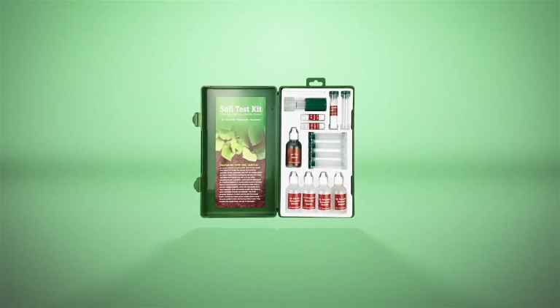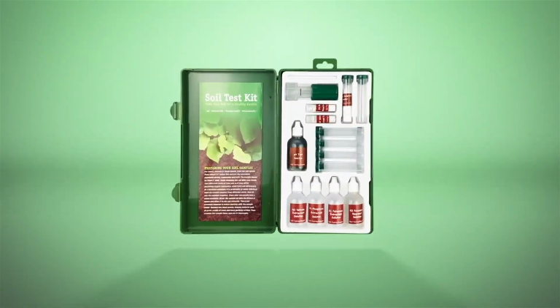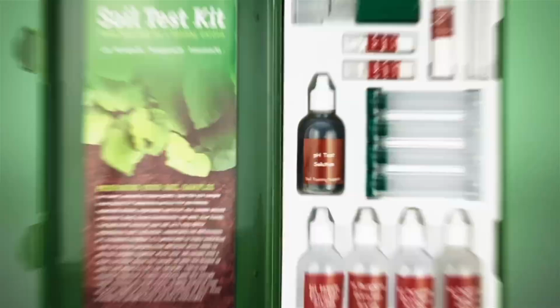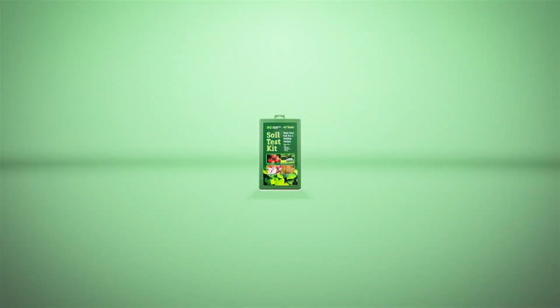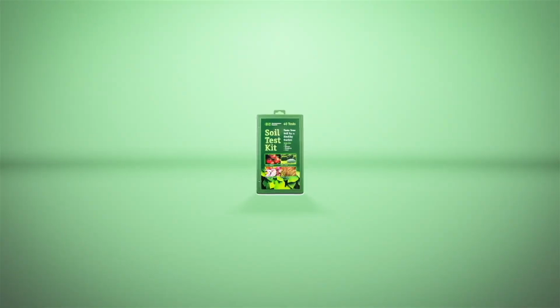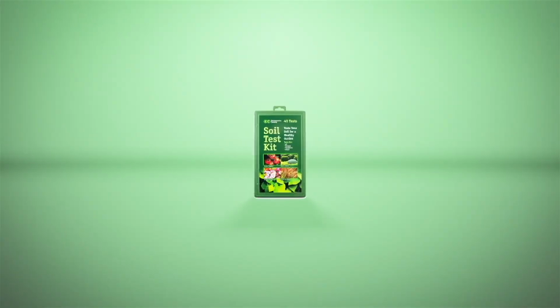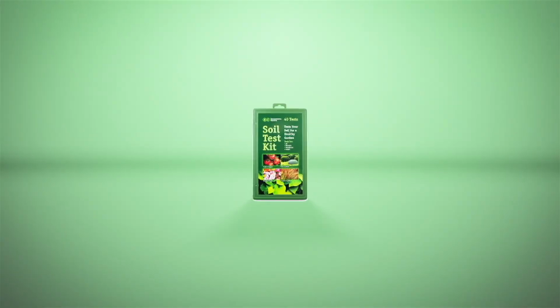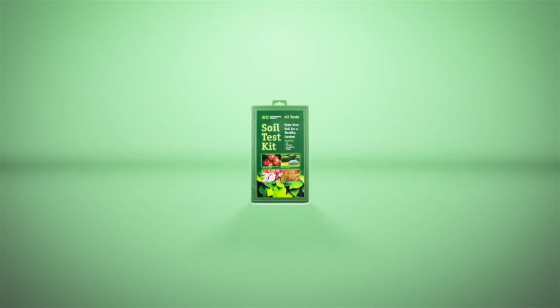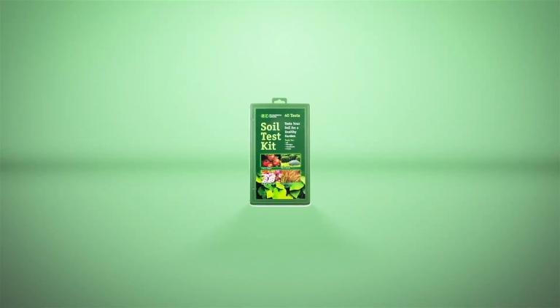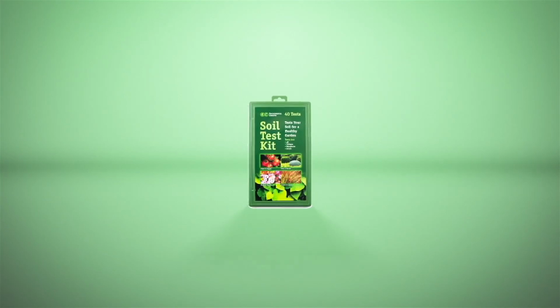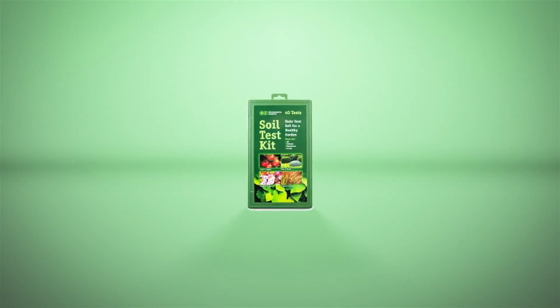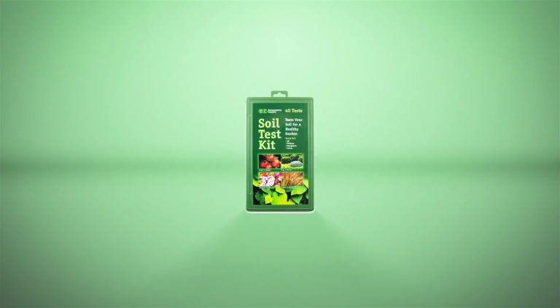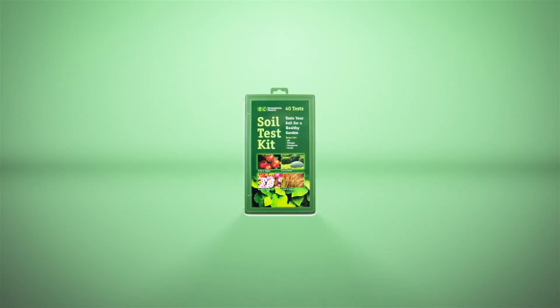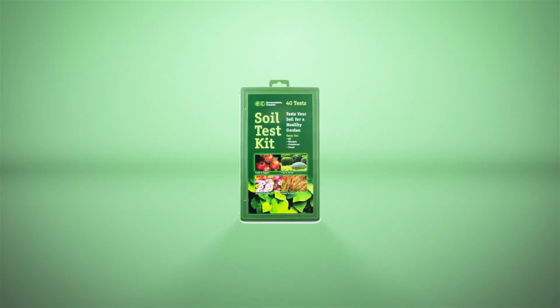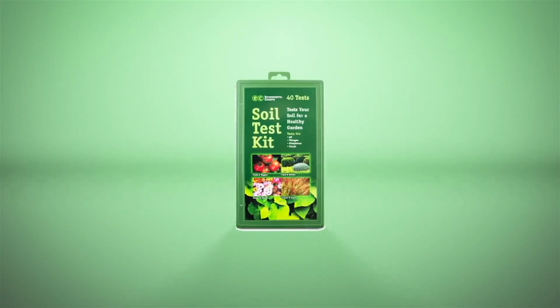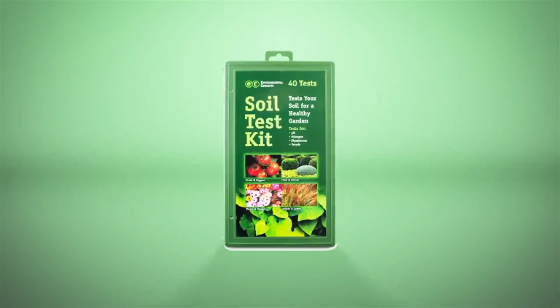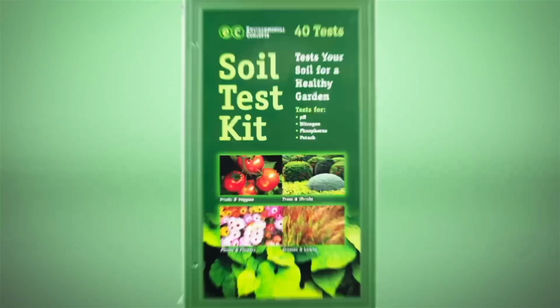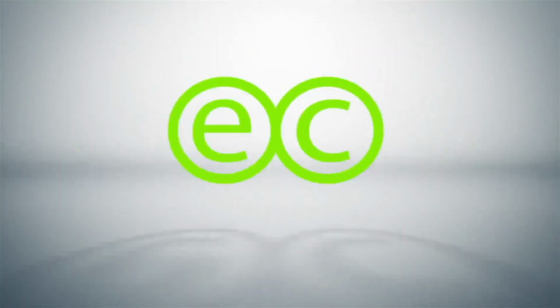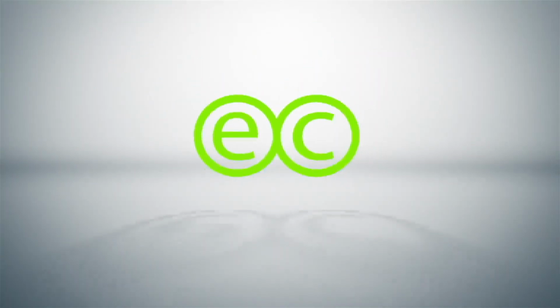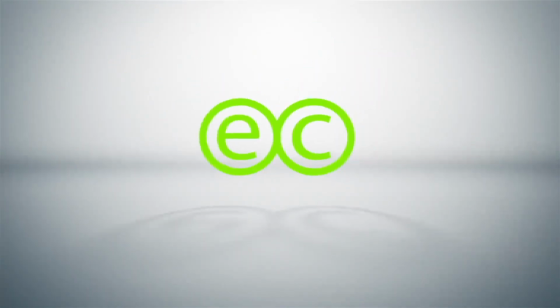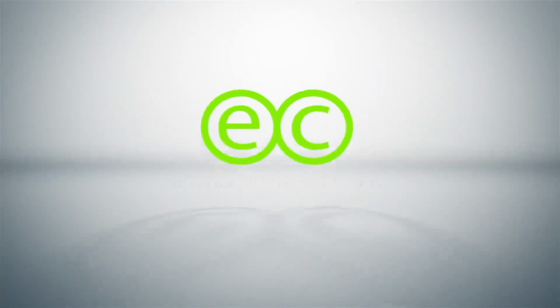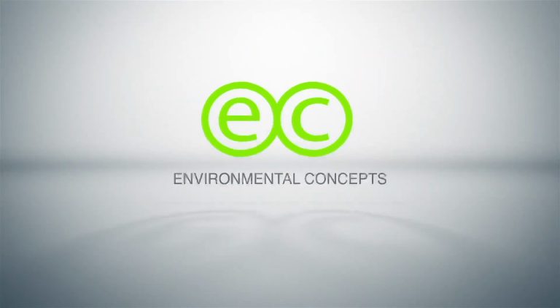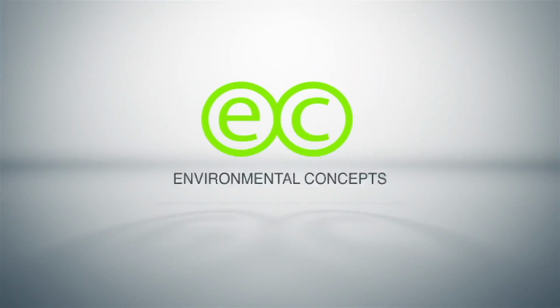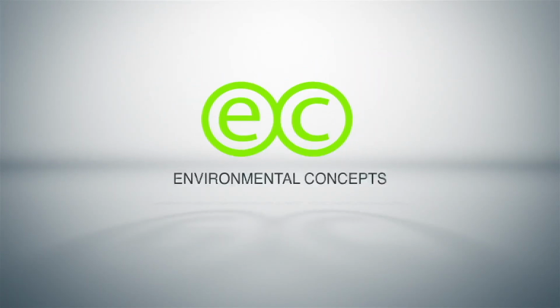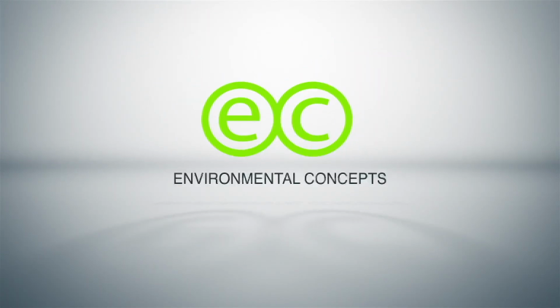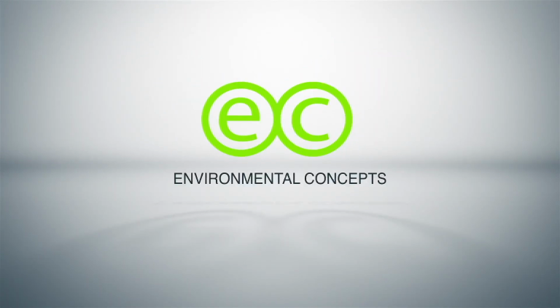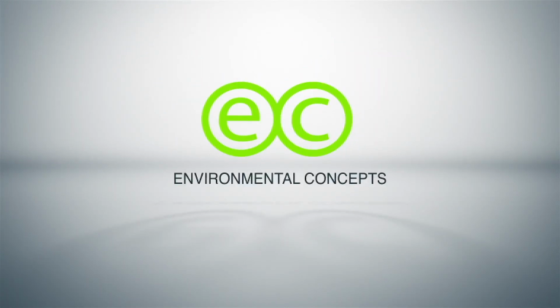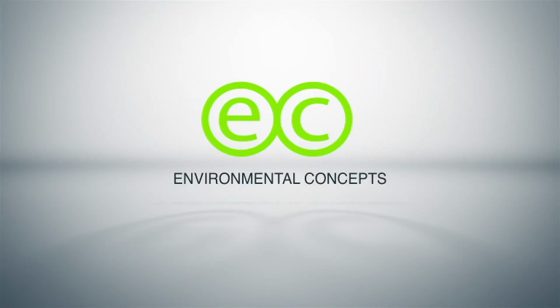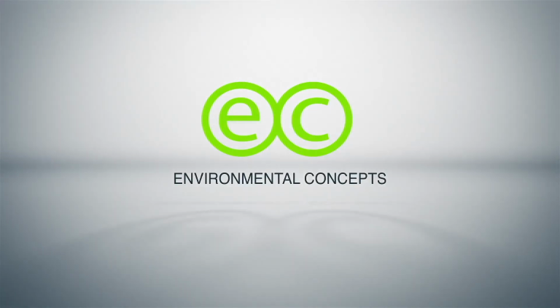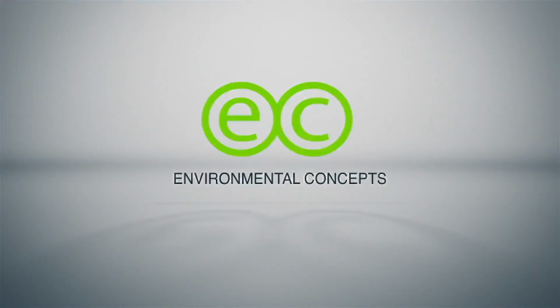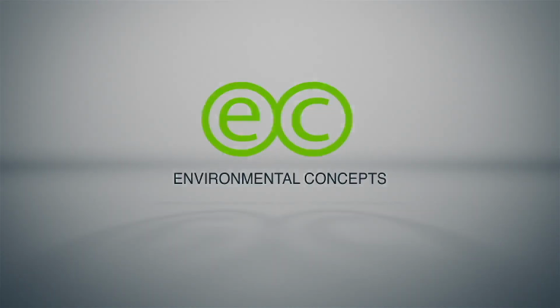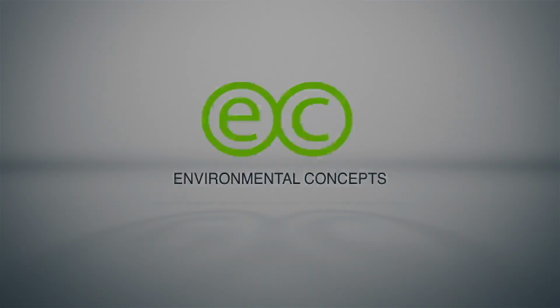Manufactured in the USA, our soil test kit is the quick and accurate way to learn about the acidity and nutrient potency of your soil.